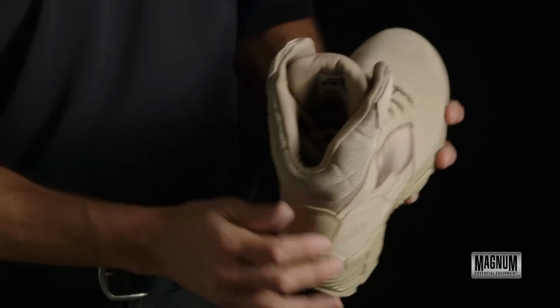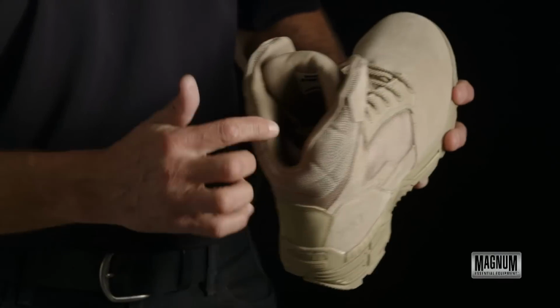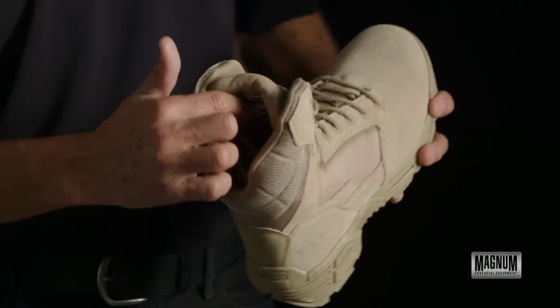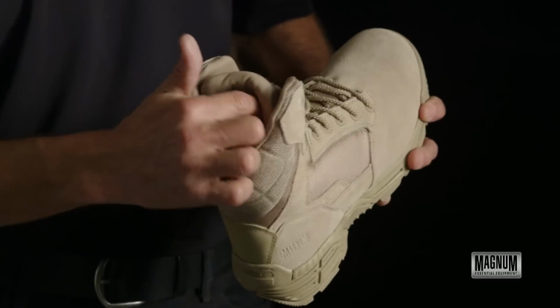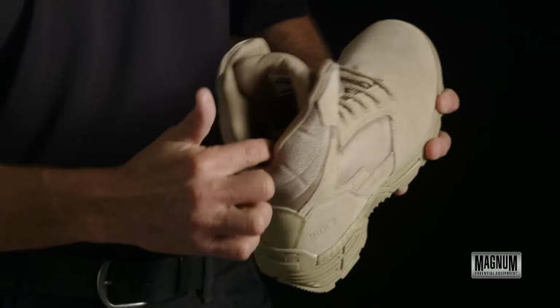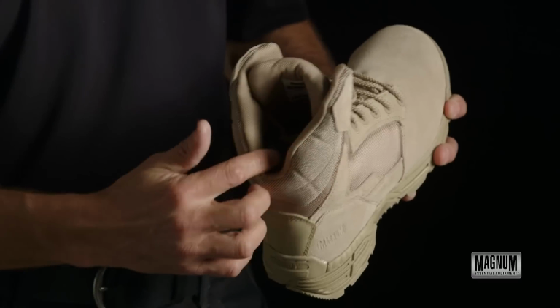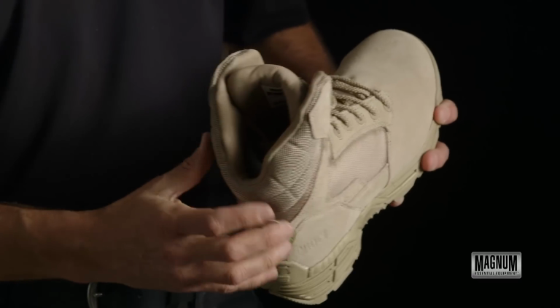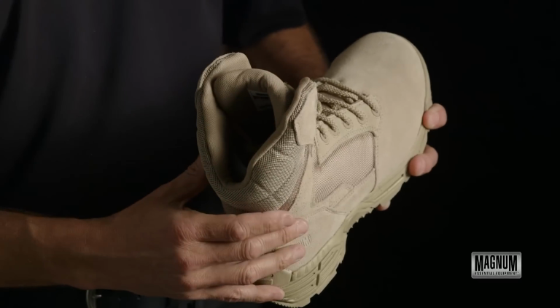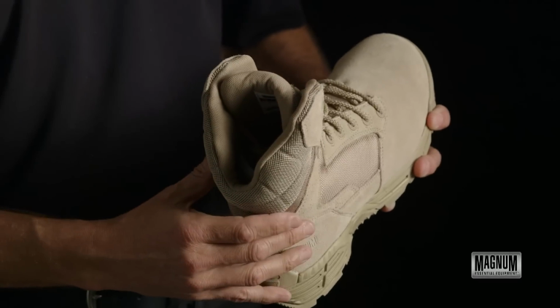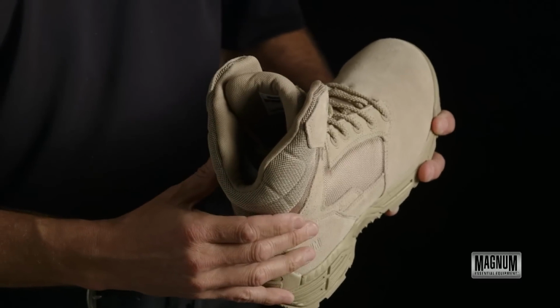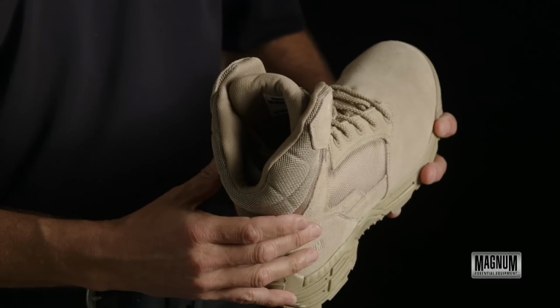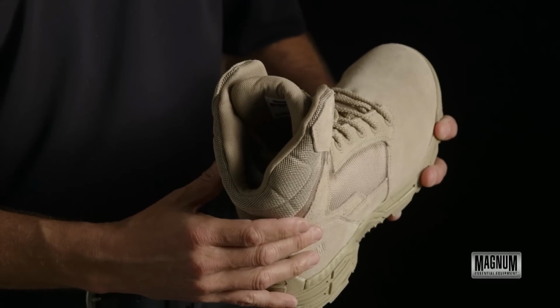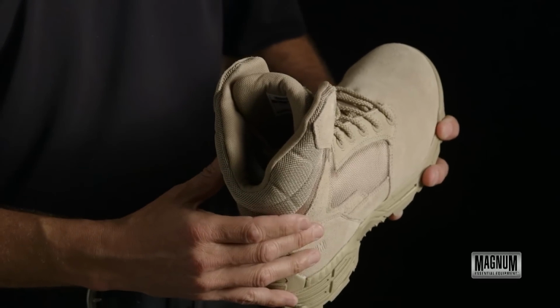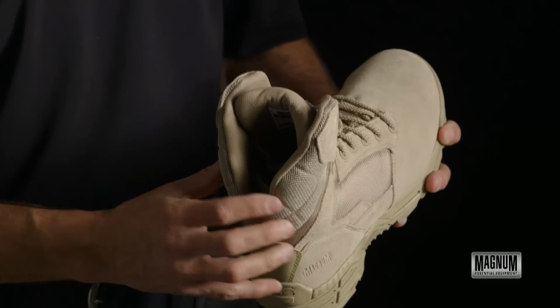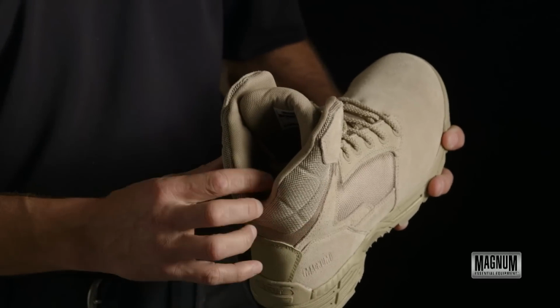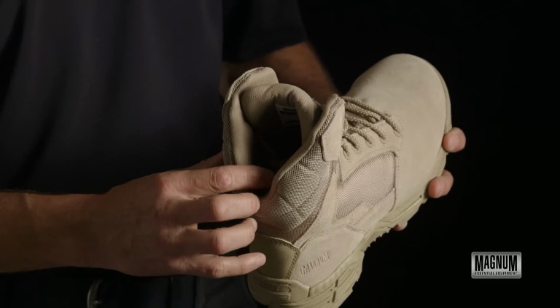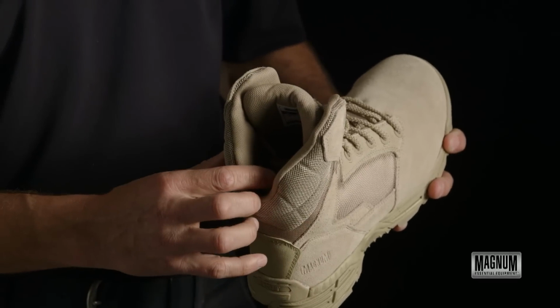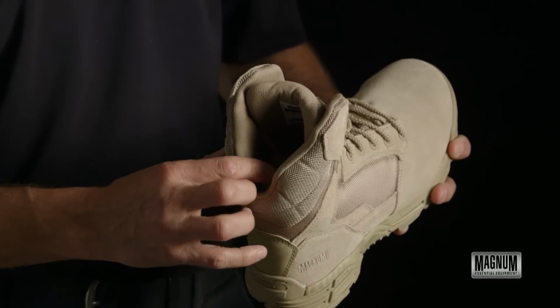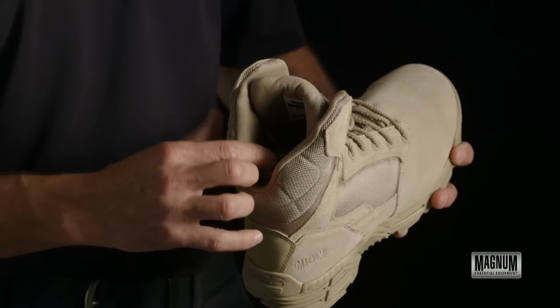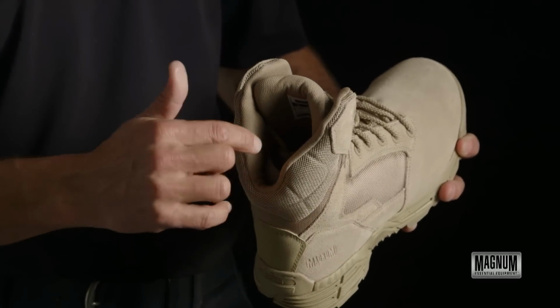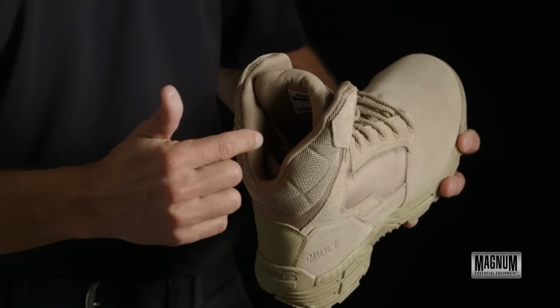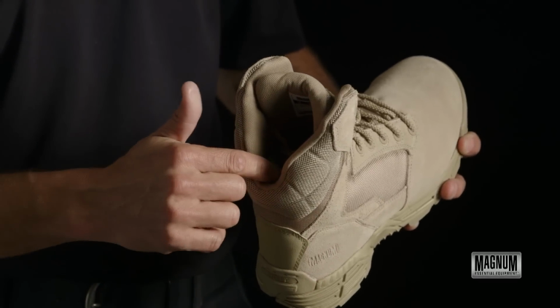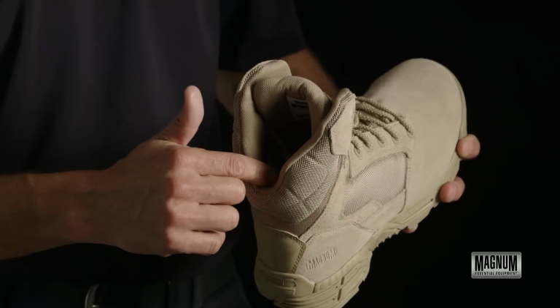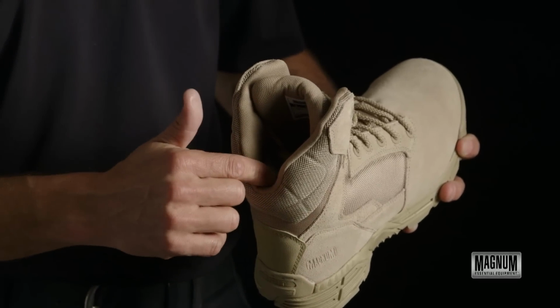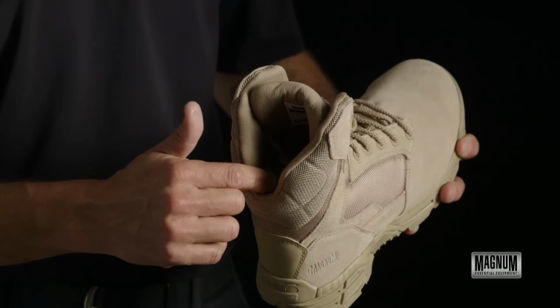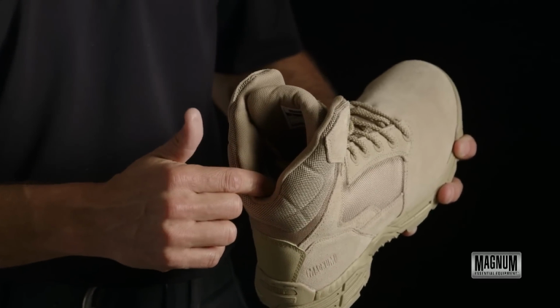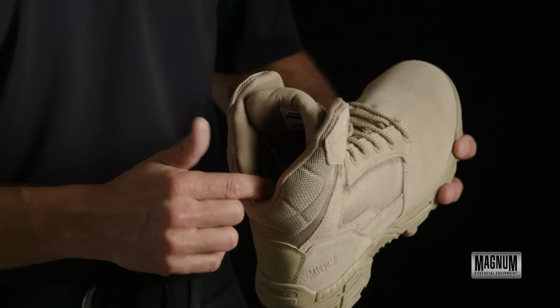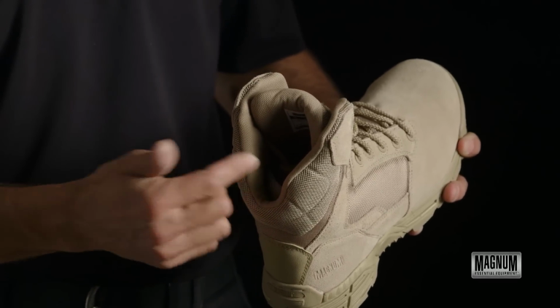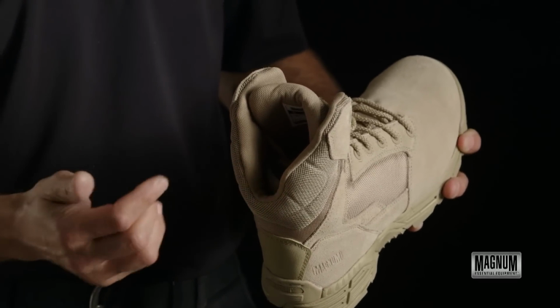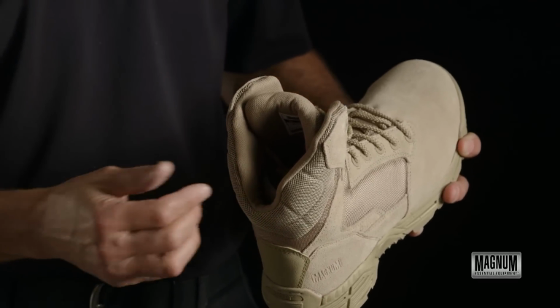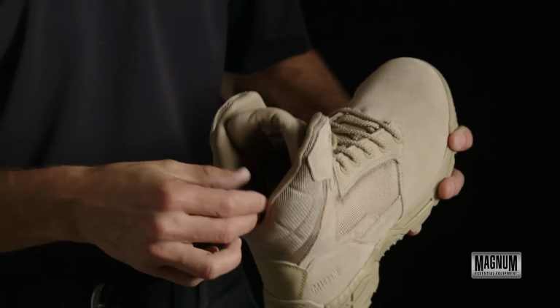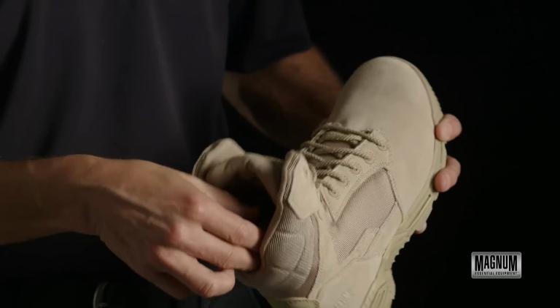Internally, the shoe is lined with Ageon antimicrobial lining and also has a Cambro lining which moves moisture.